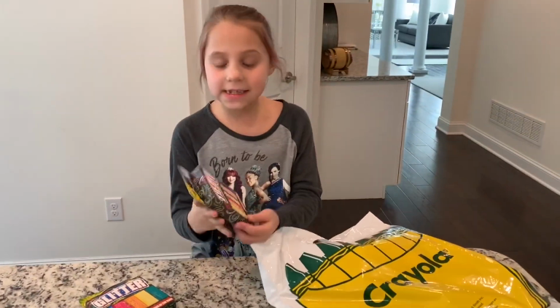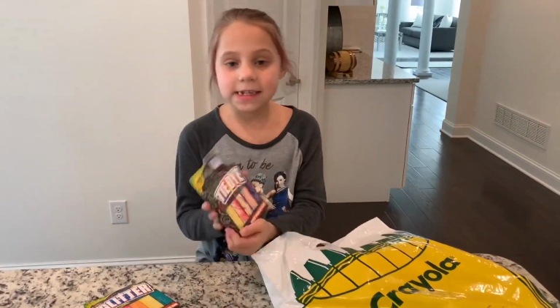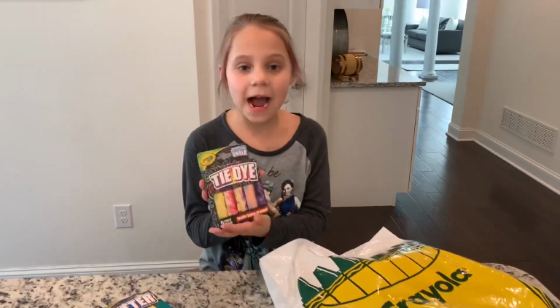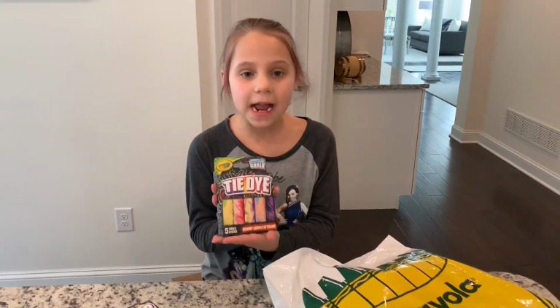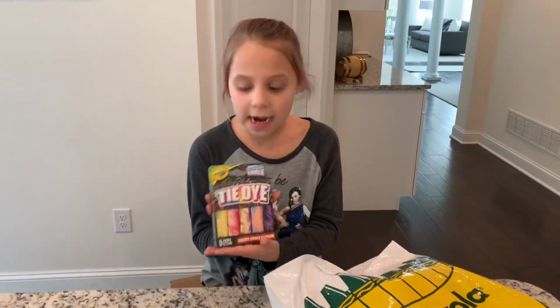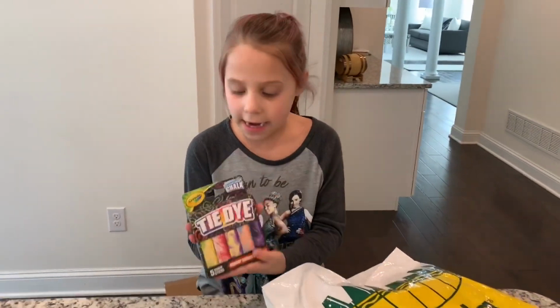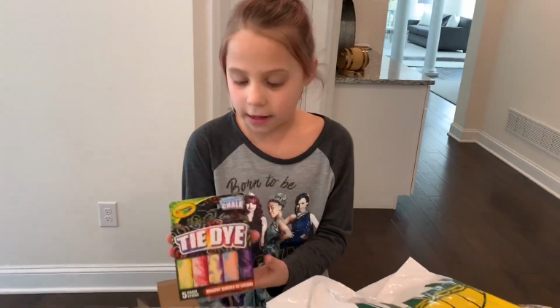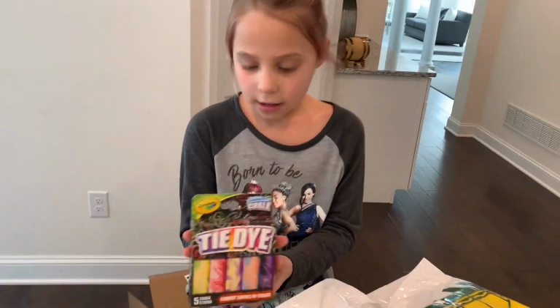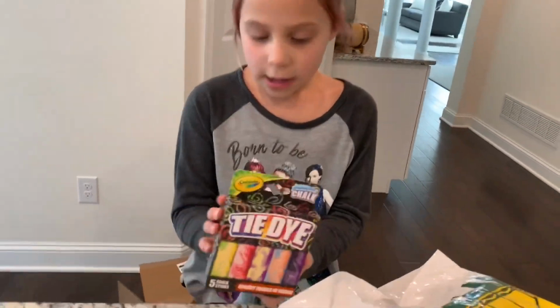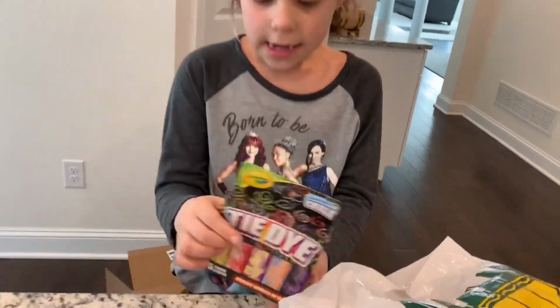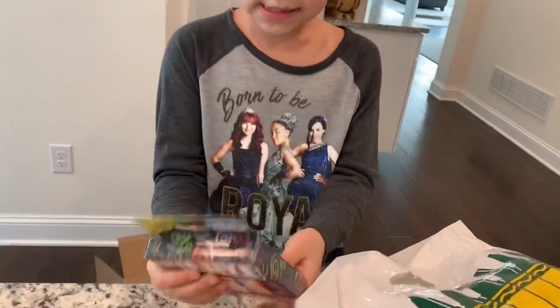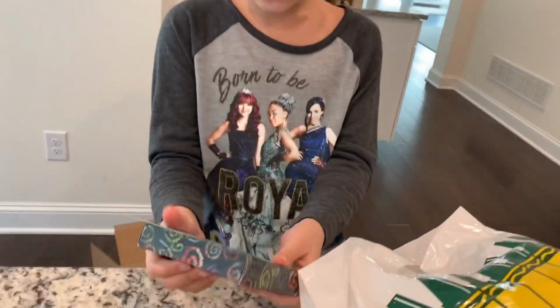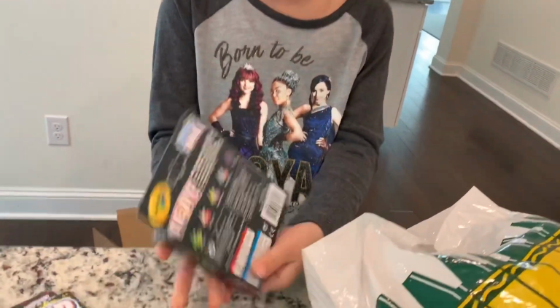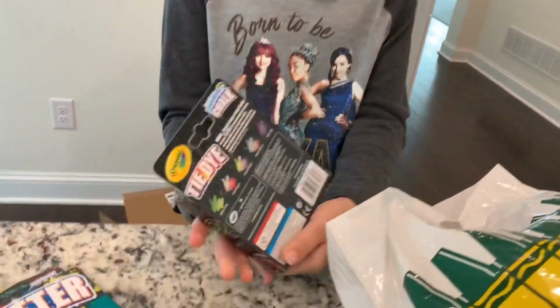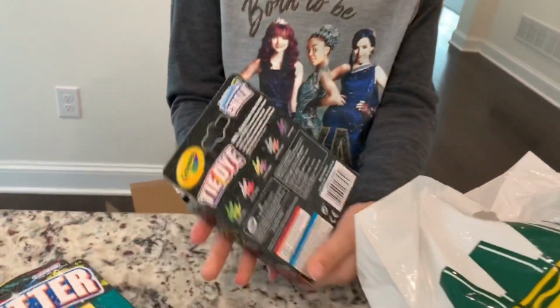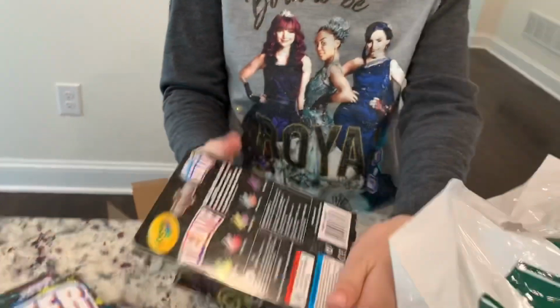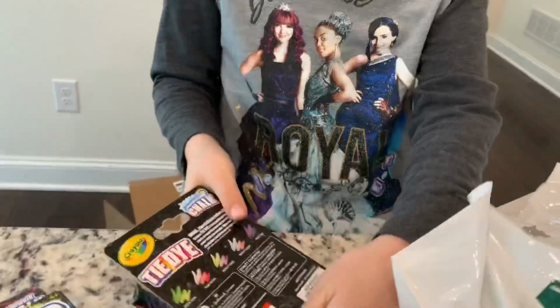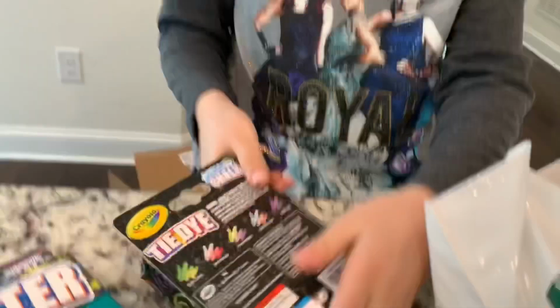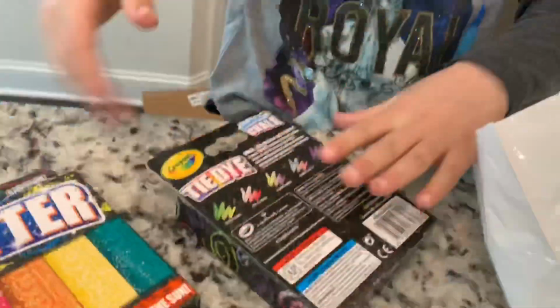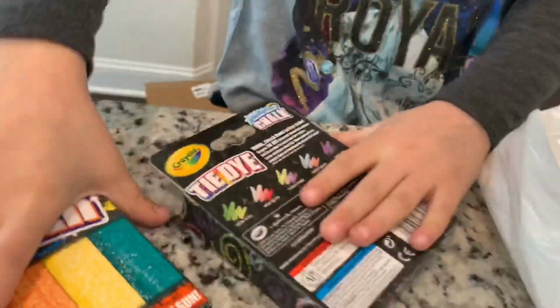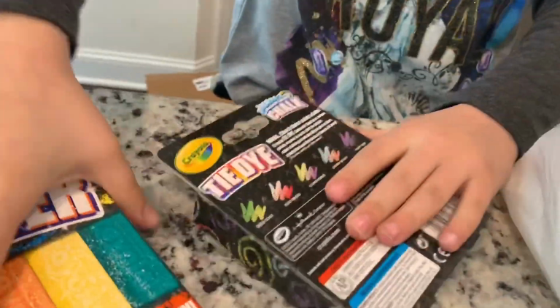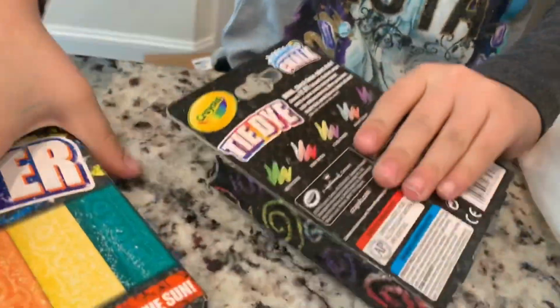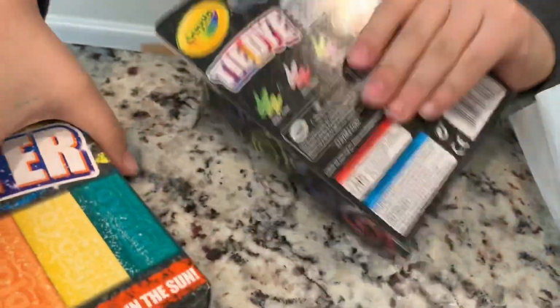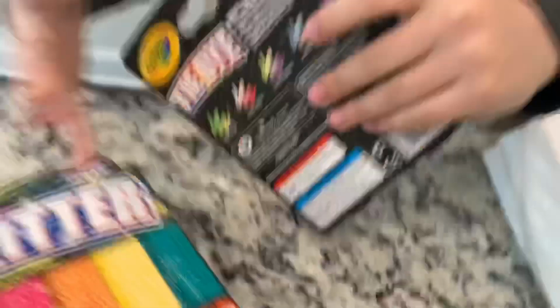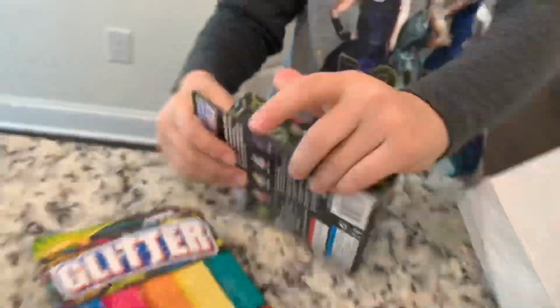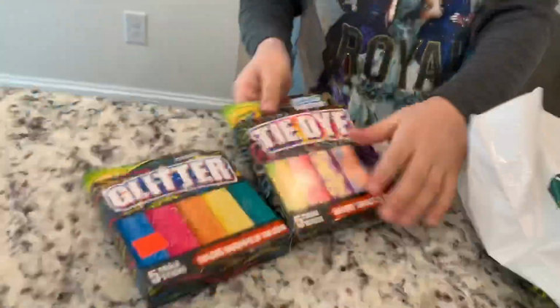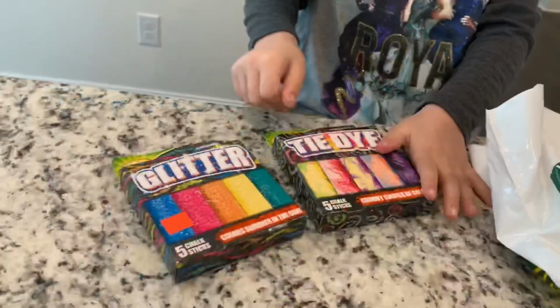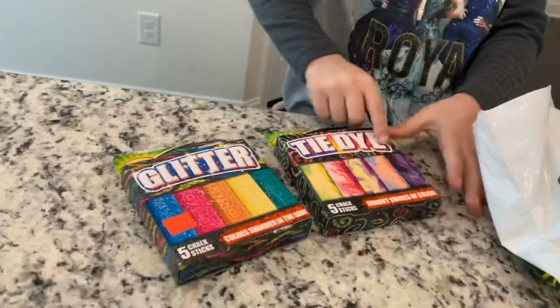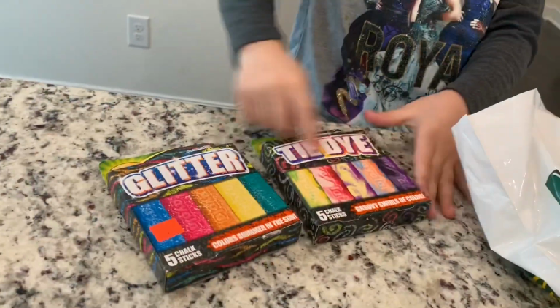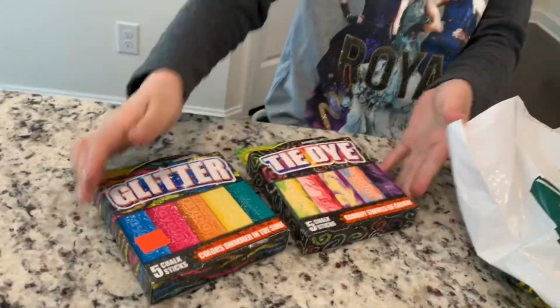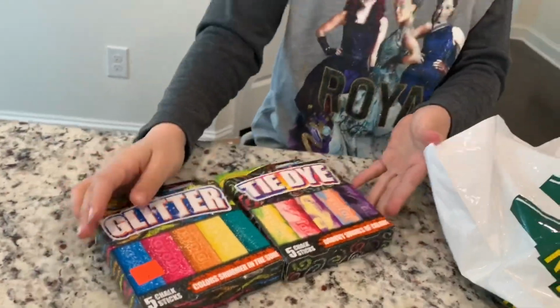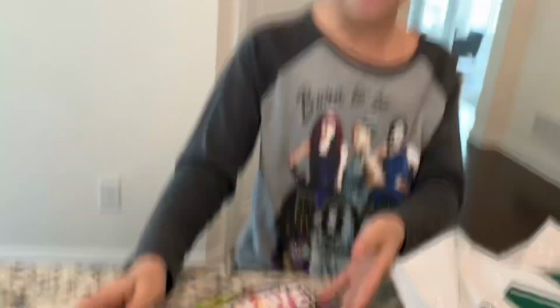This is tie-dyed. So first we got the glitter and now we got tie-dyed.